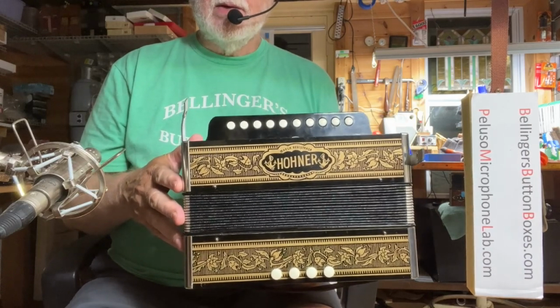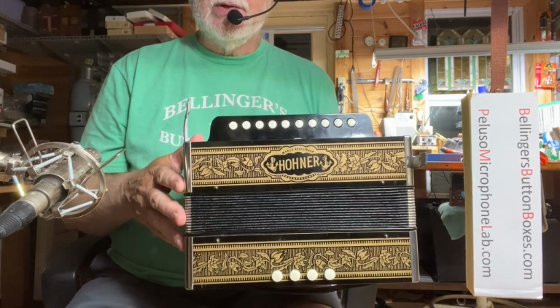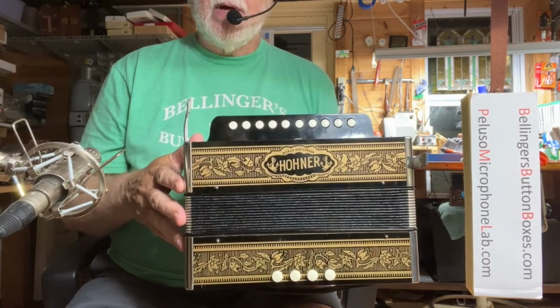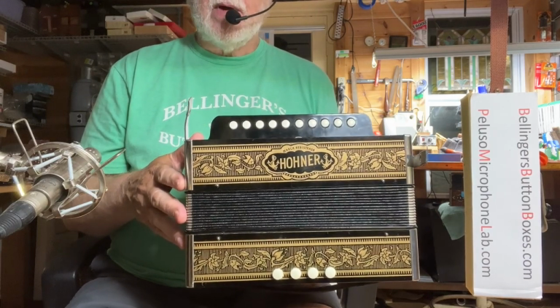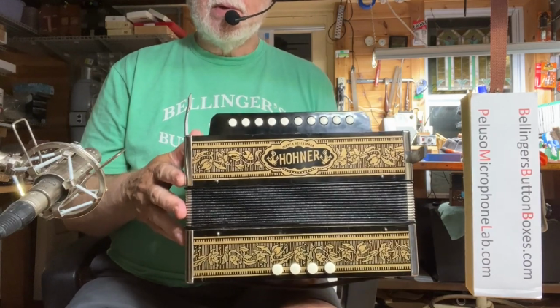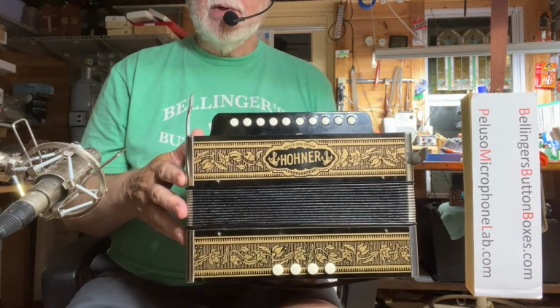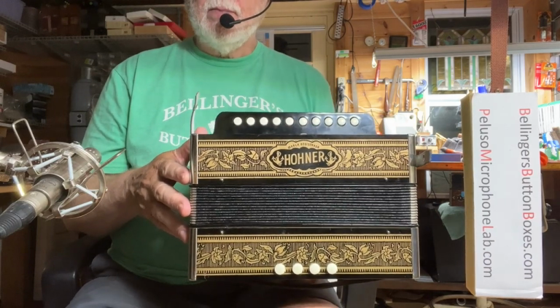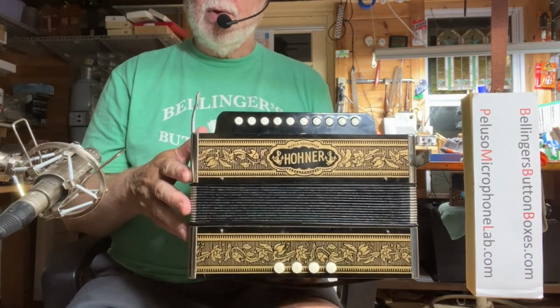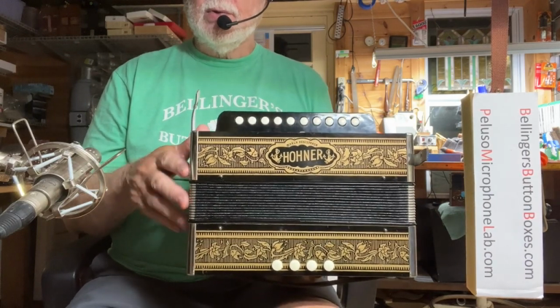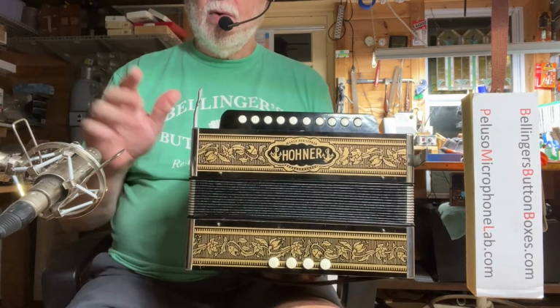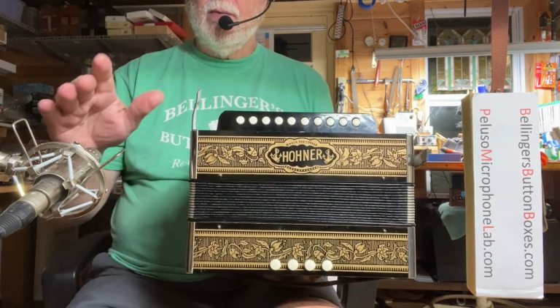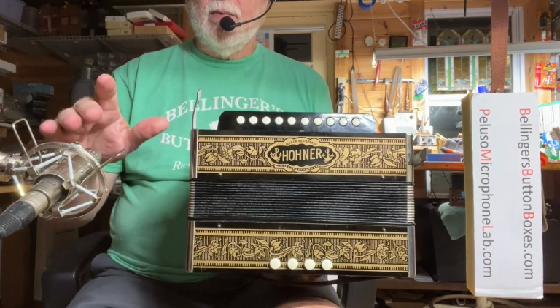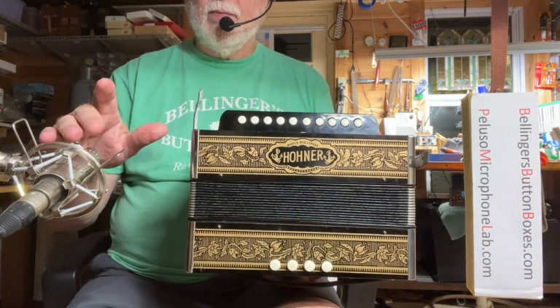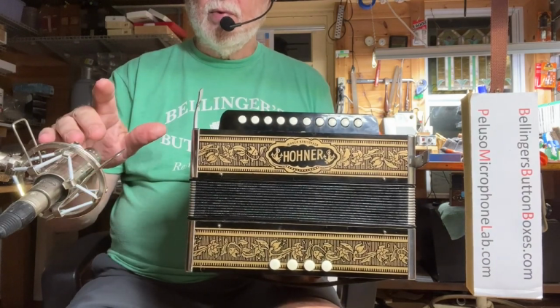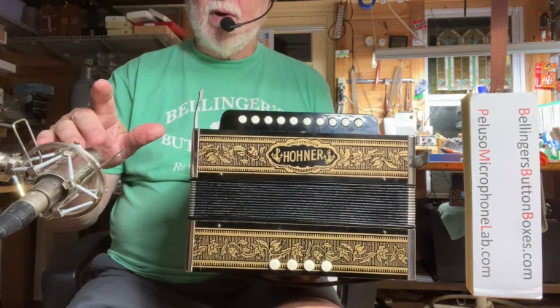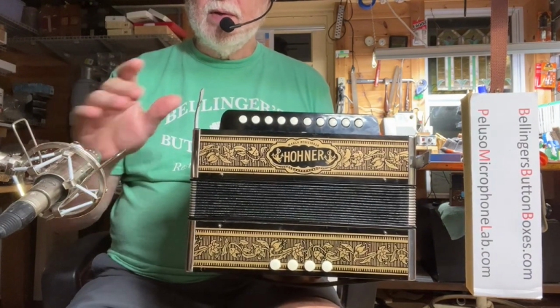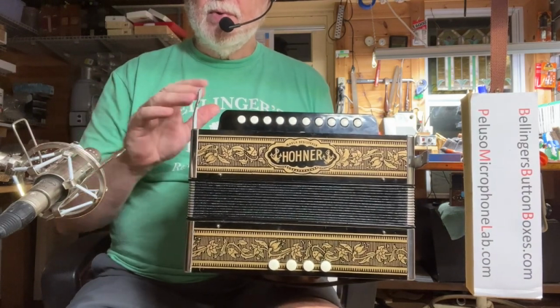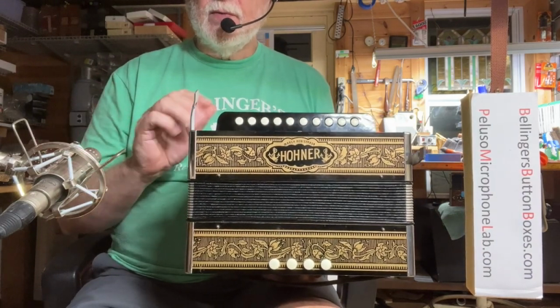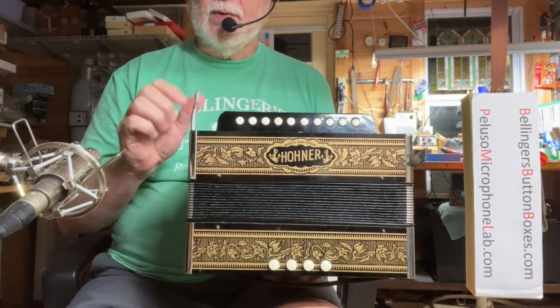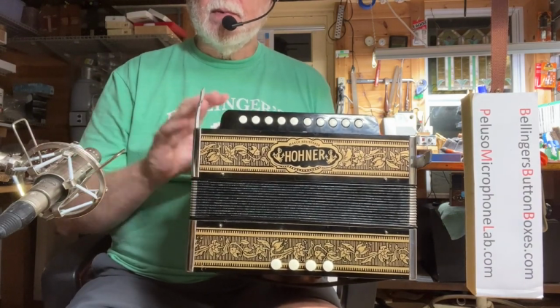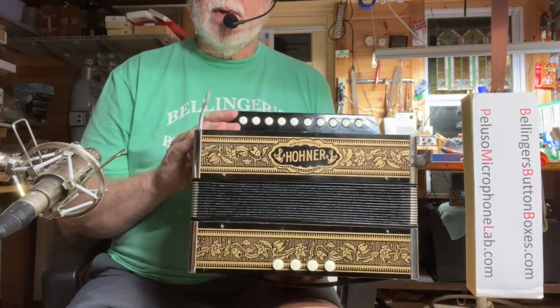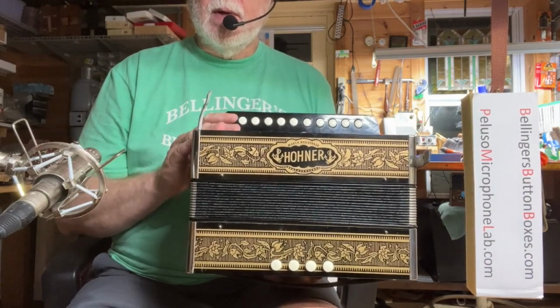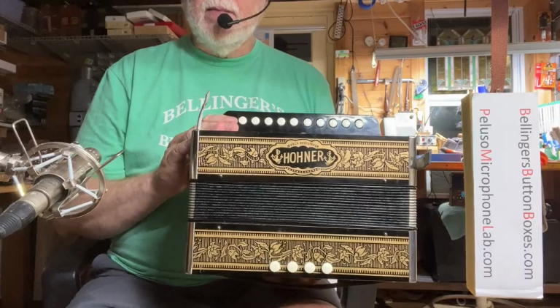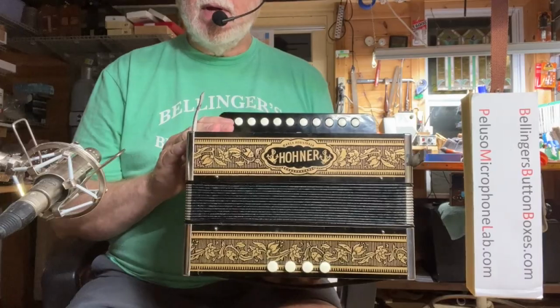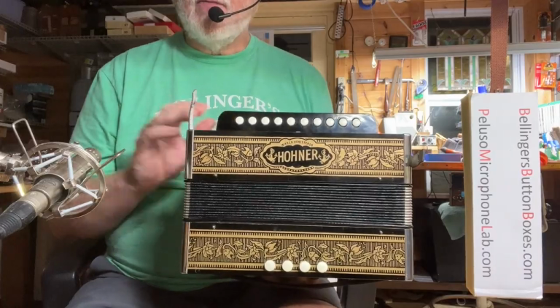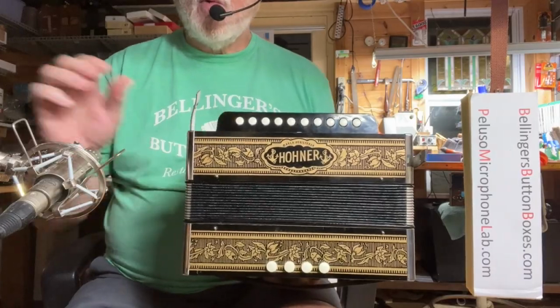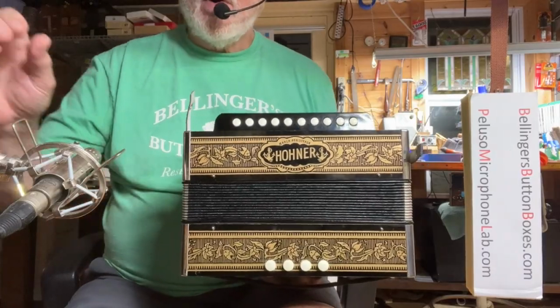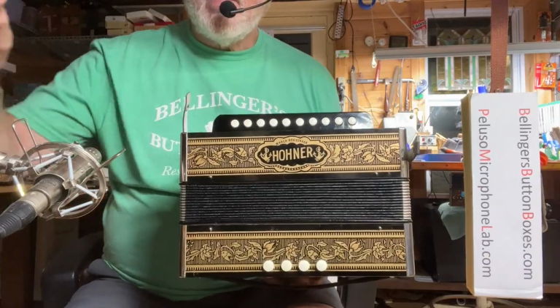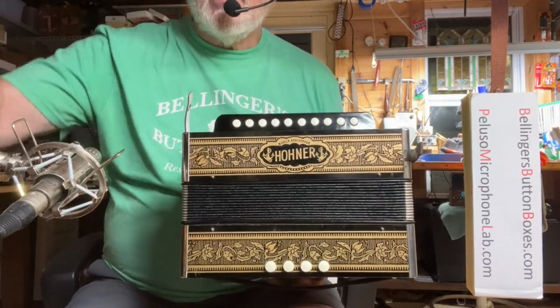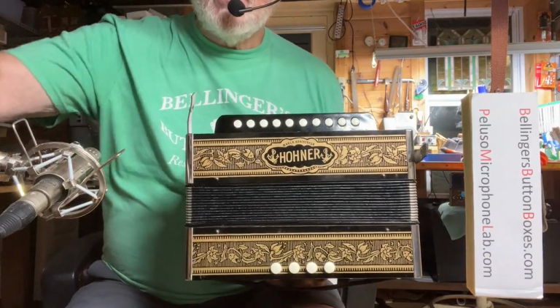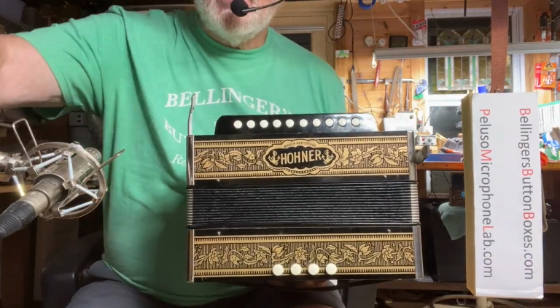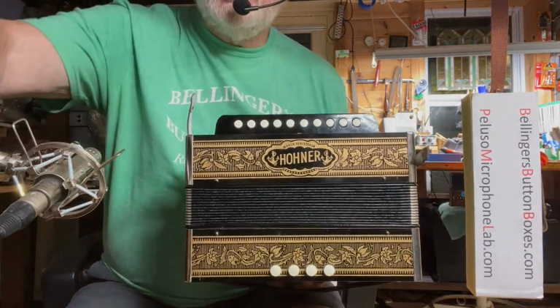Shout out to John Peluso who provided this beautiful P84 microphone. I'll see you next time.